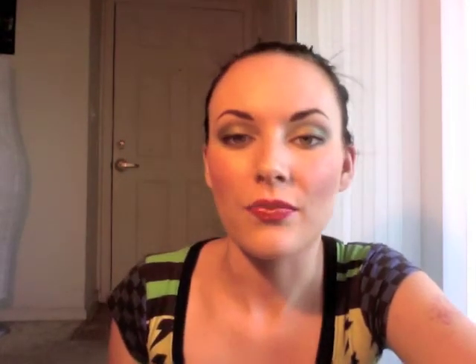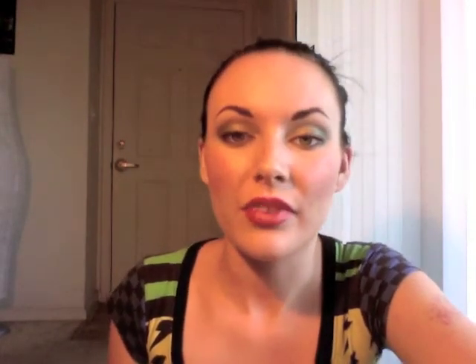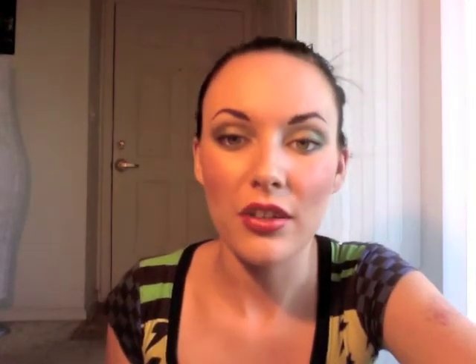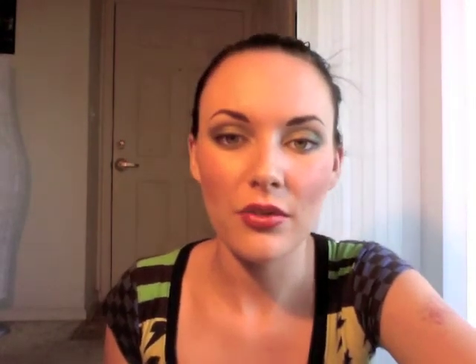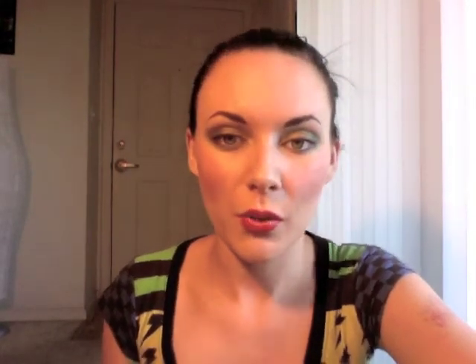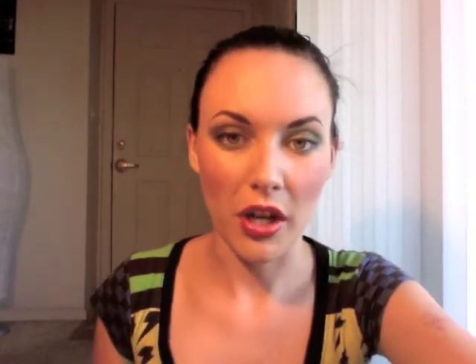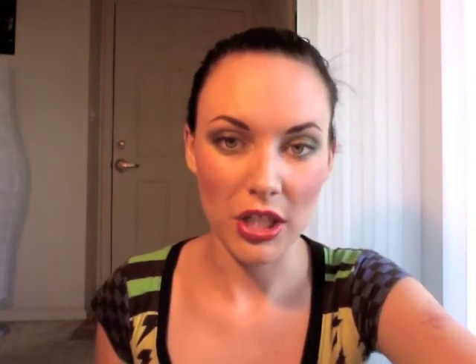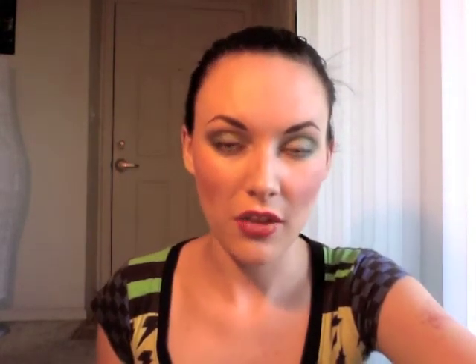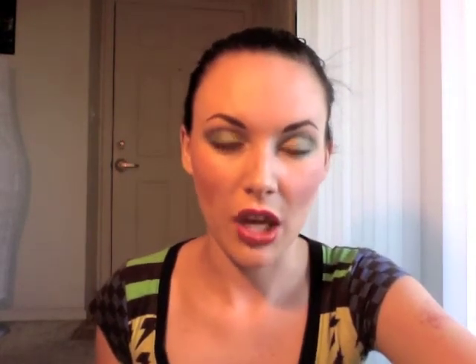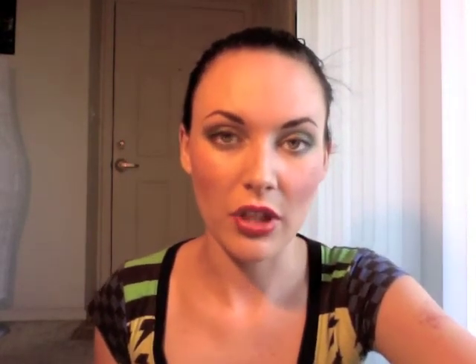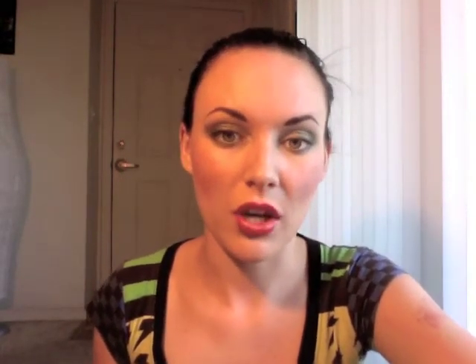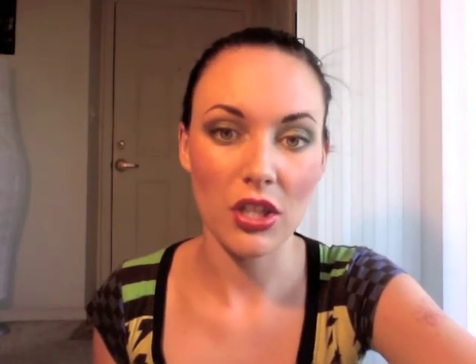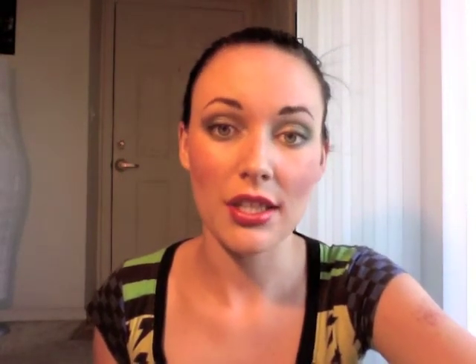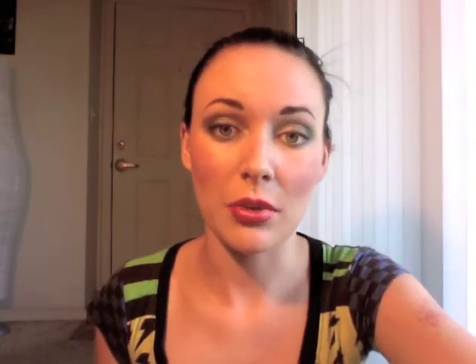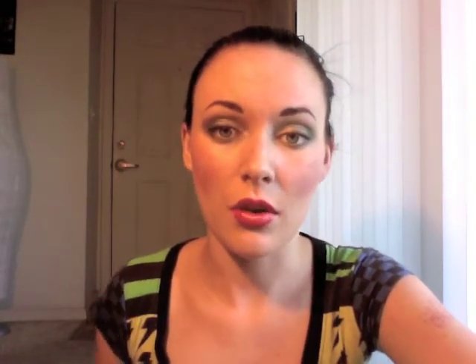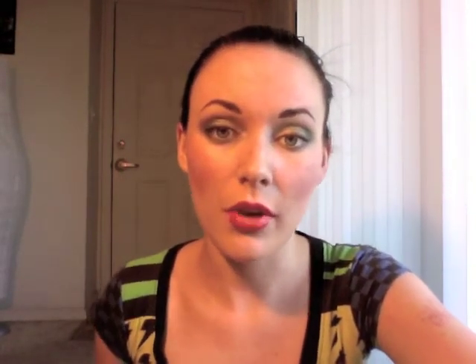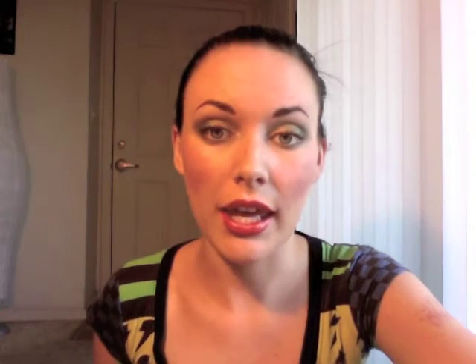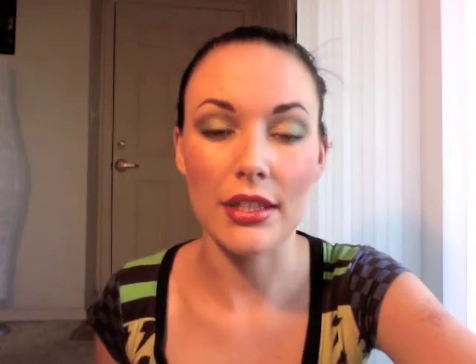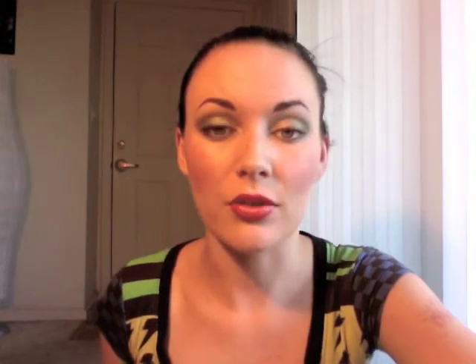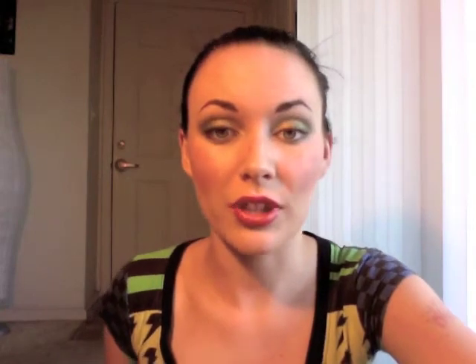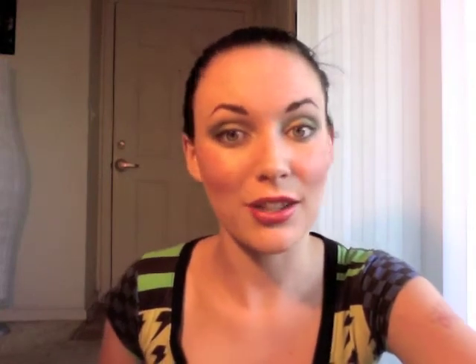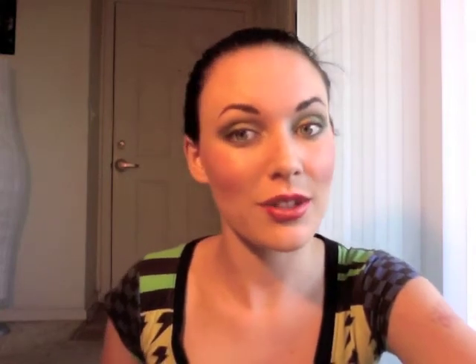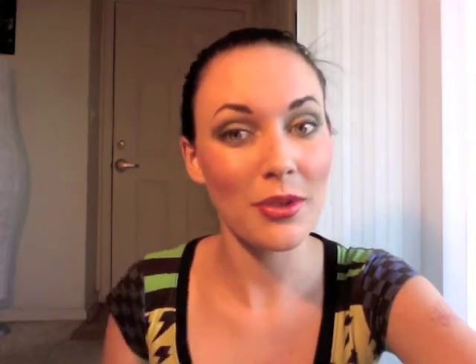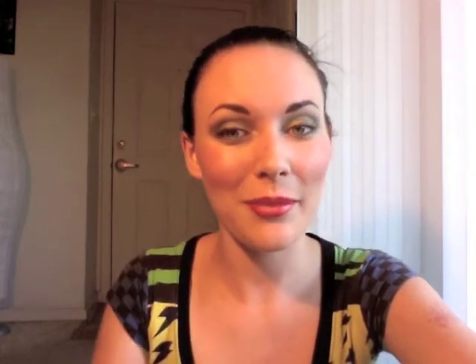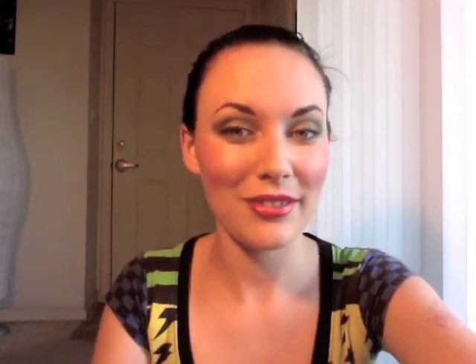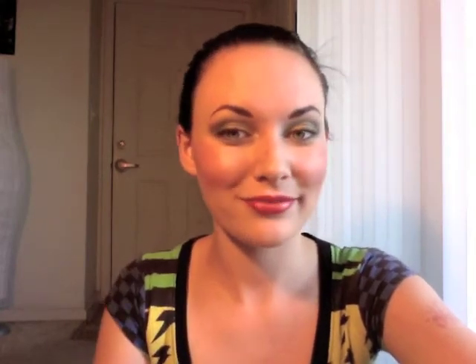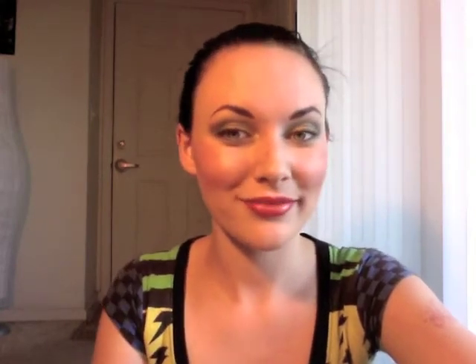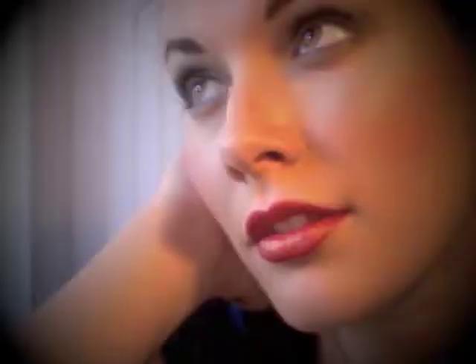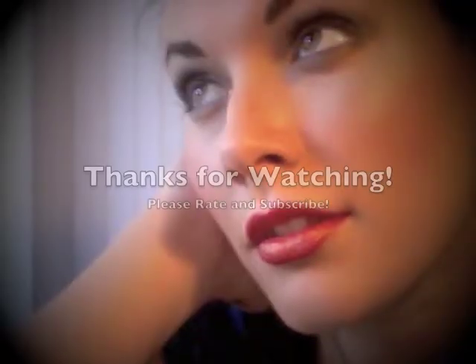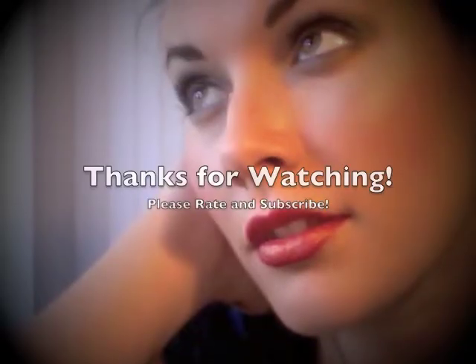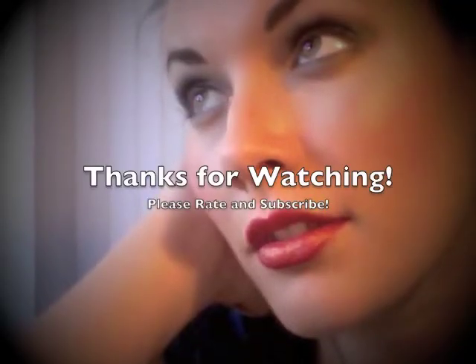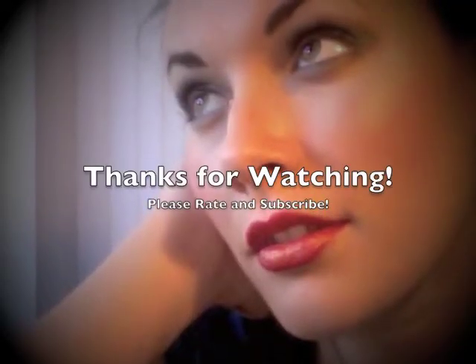Thank you for watching. If you have any questions let me know, and don't forget to subscribe. Bye bye.